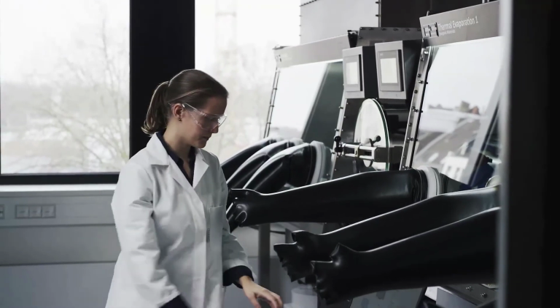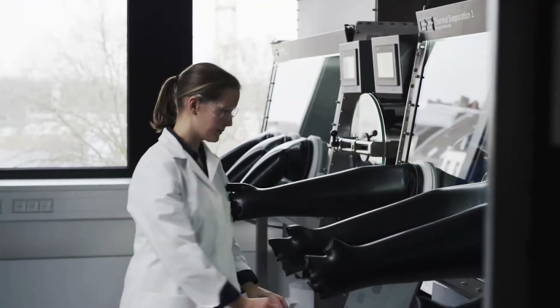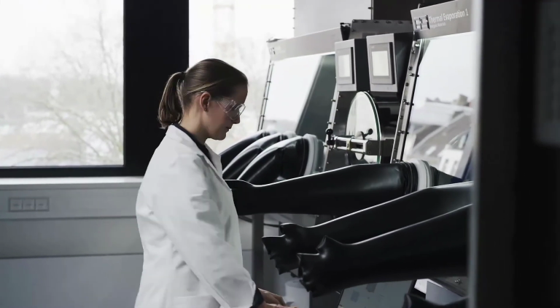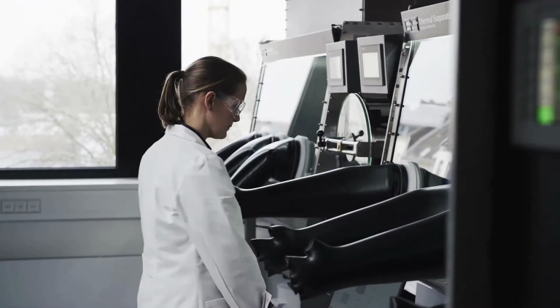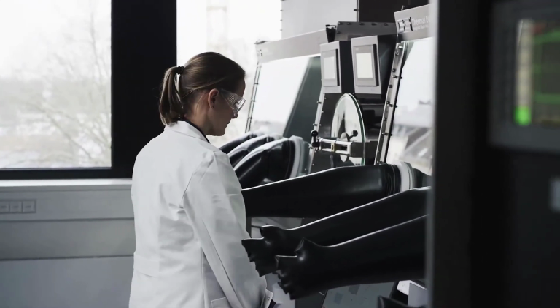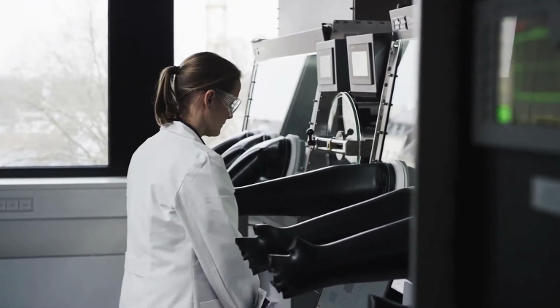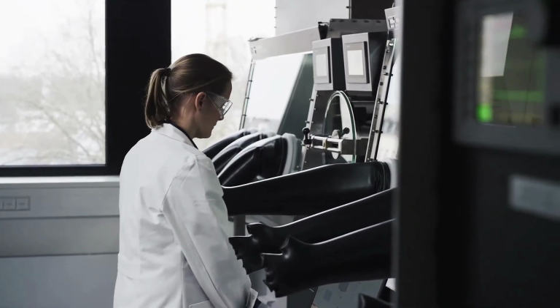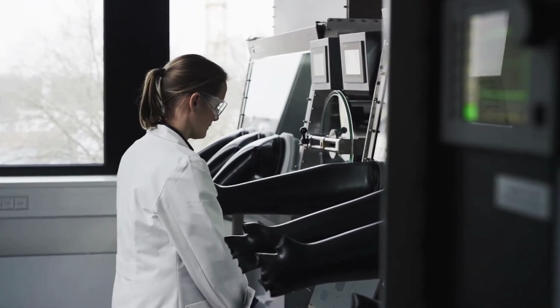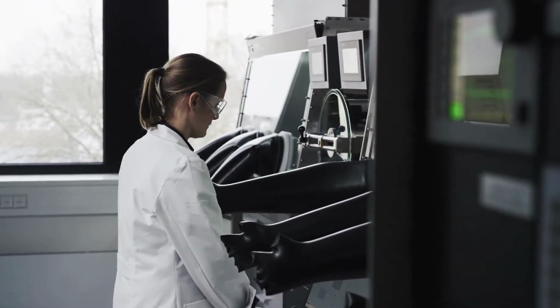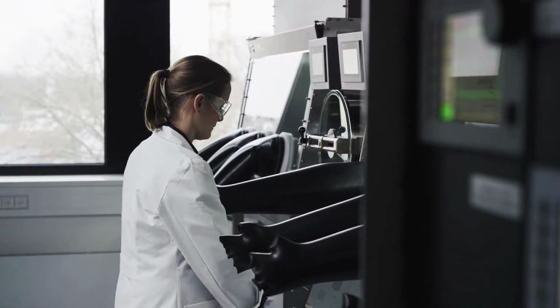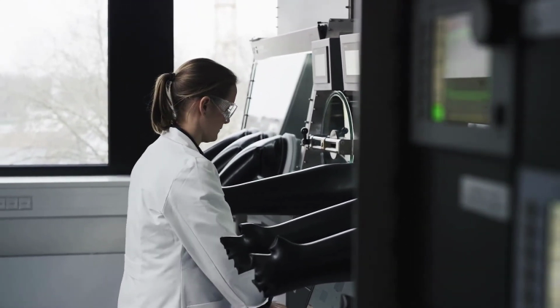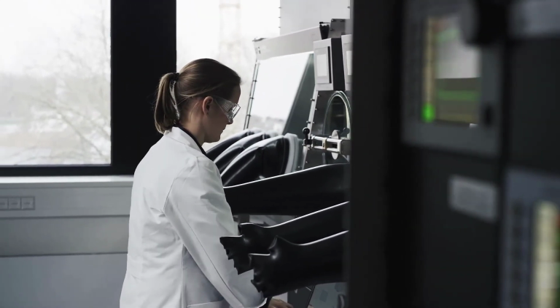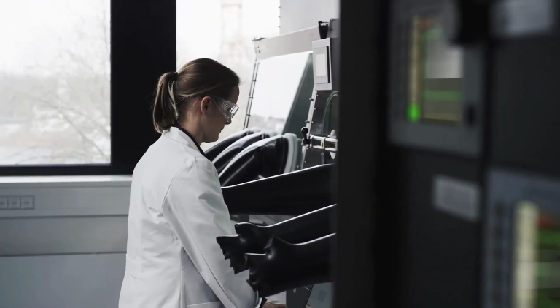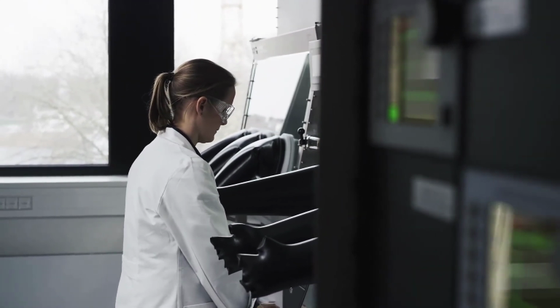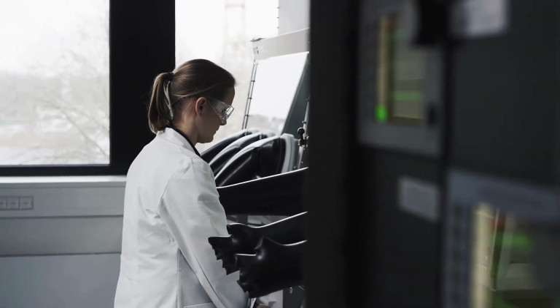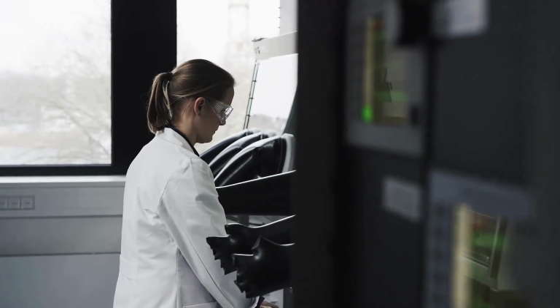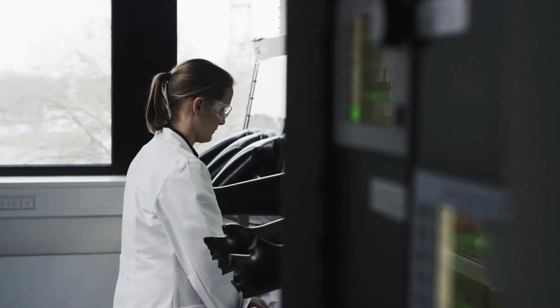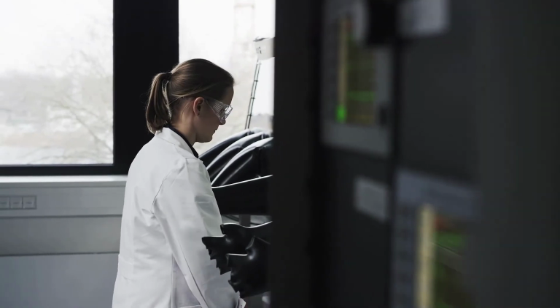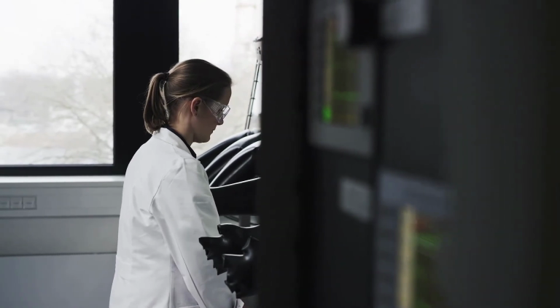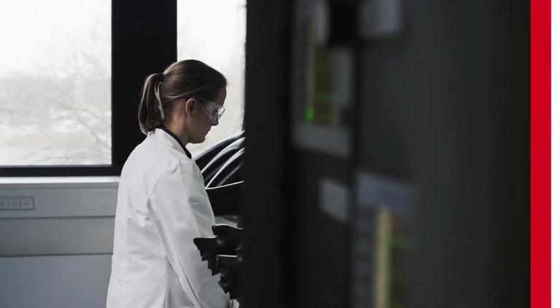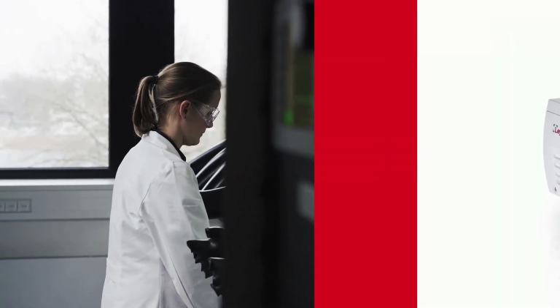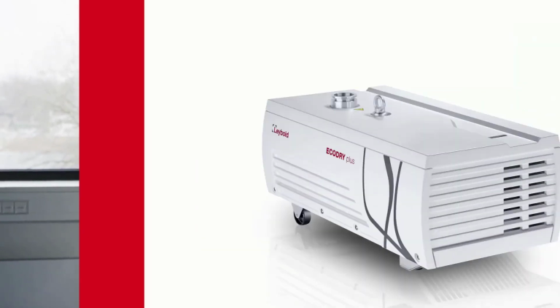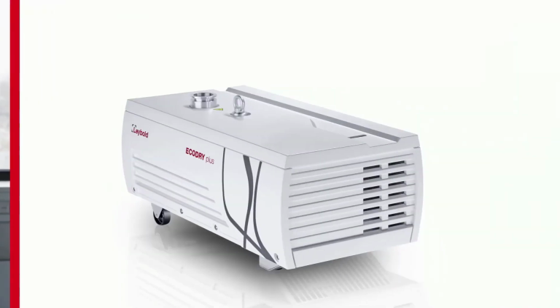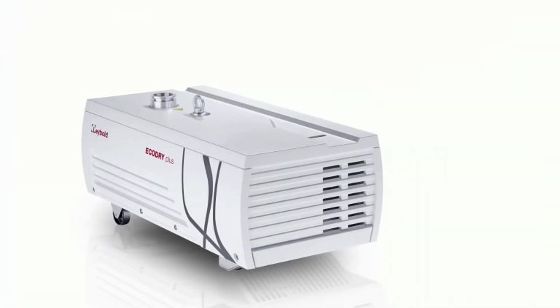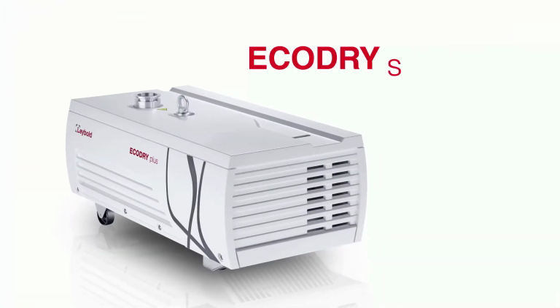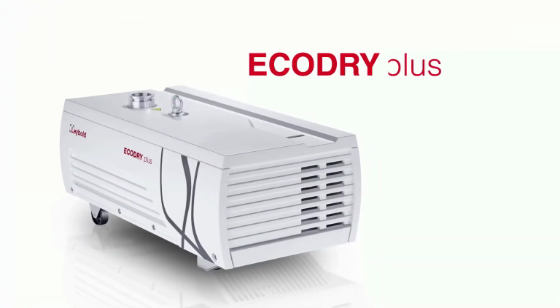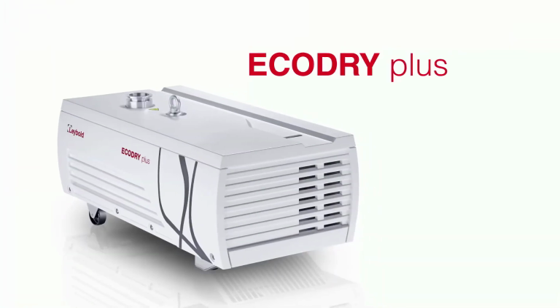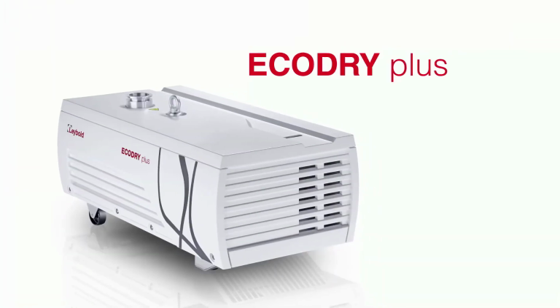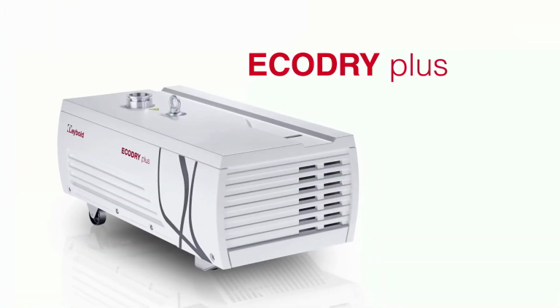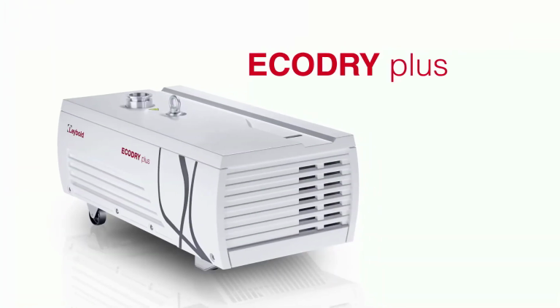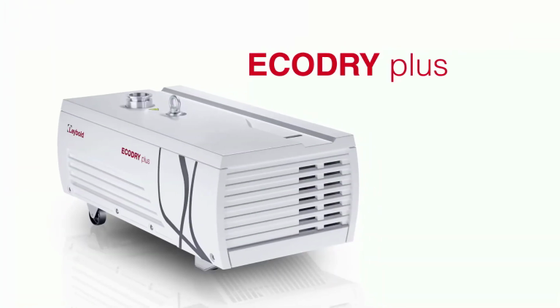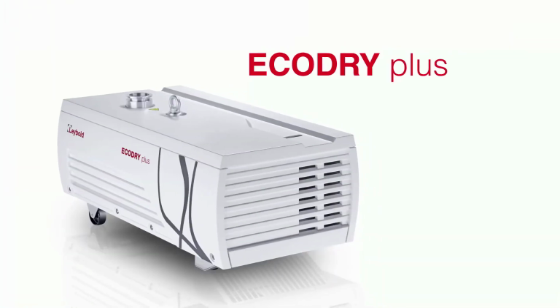Let's turn workplaces into quieter spaces with the new Eco Dry Plus.